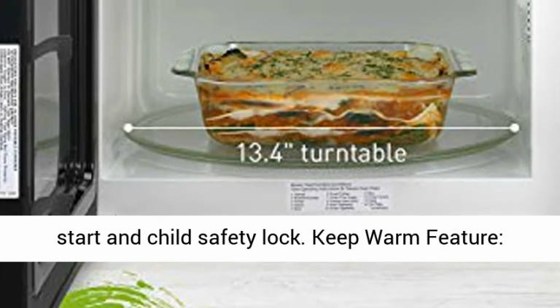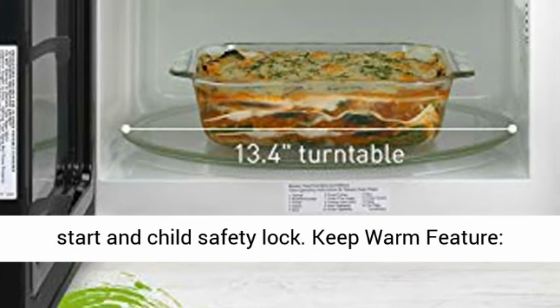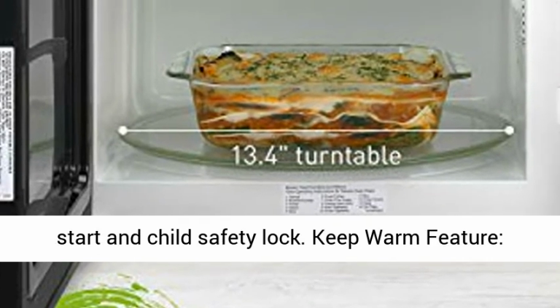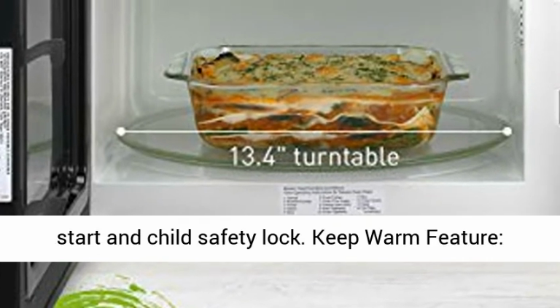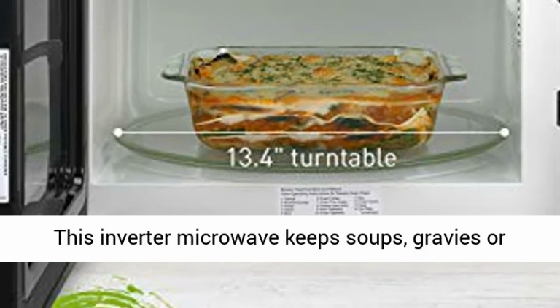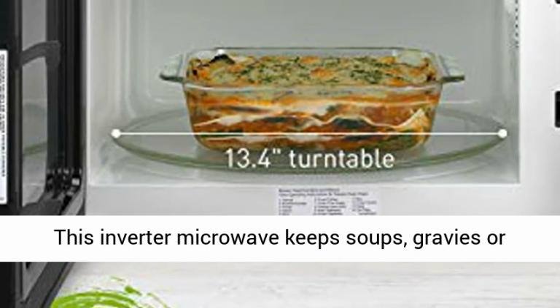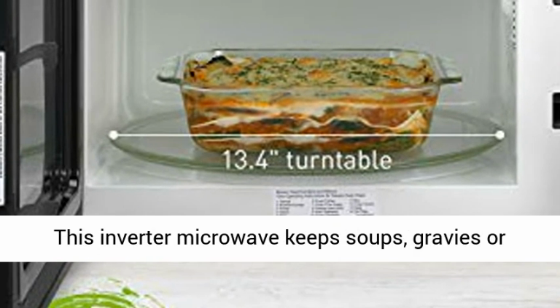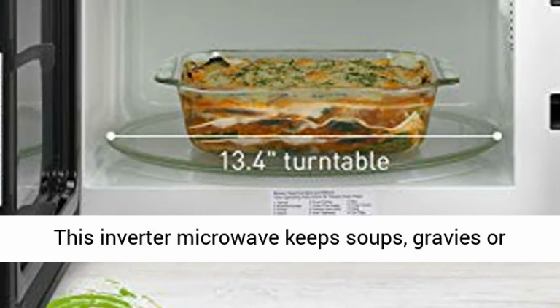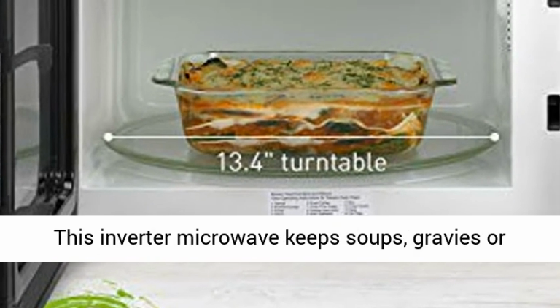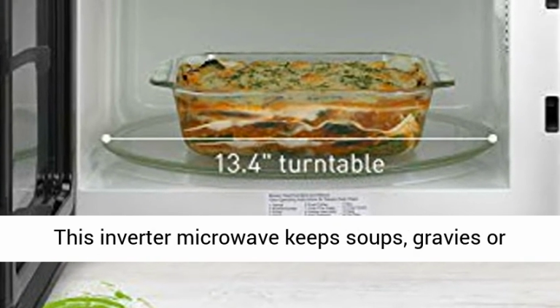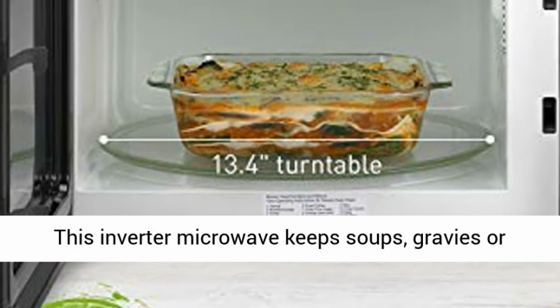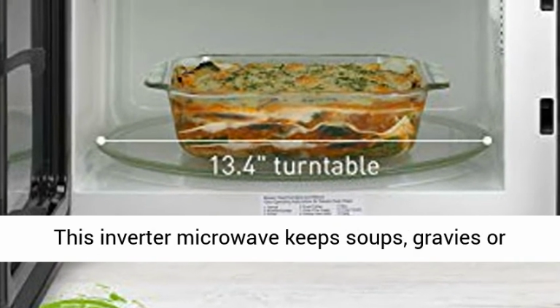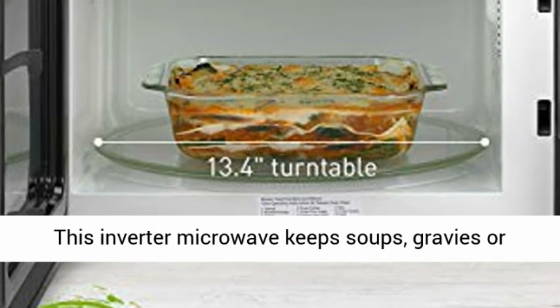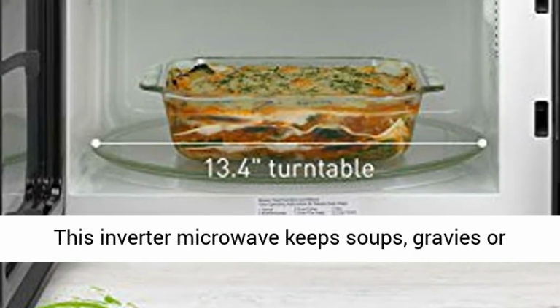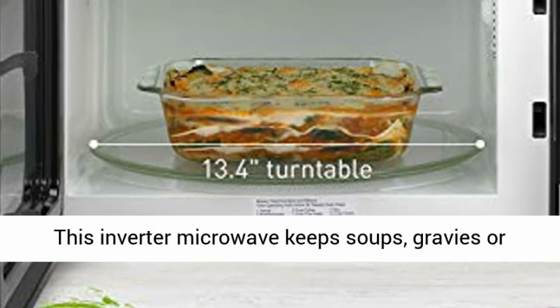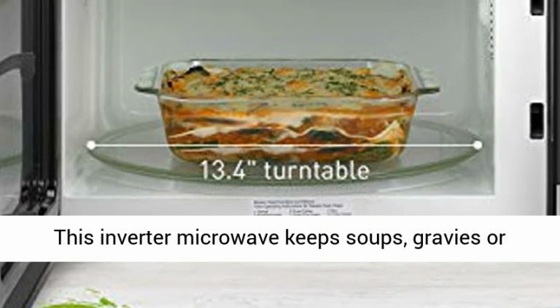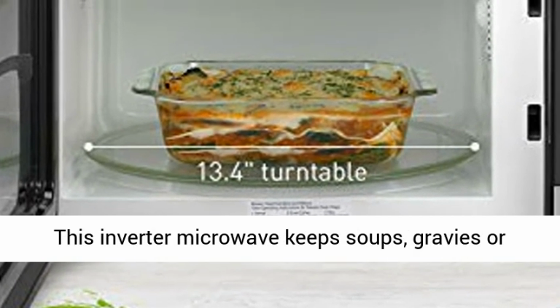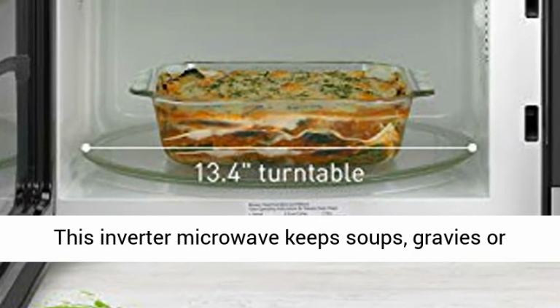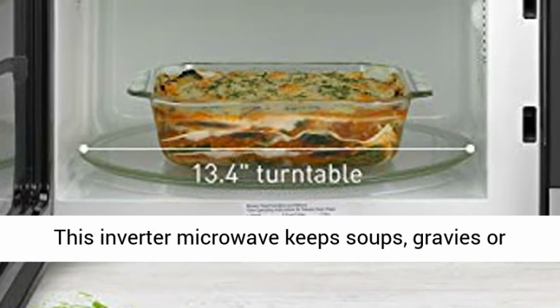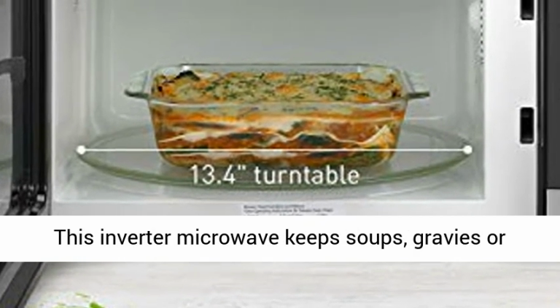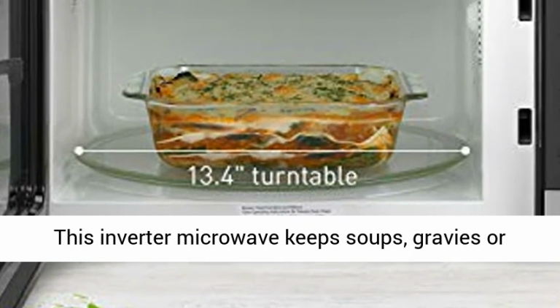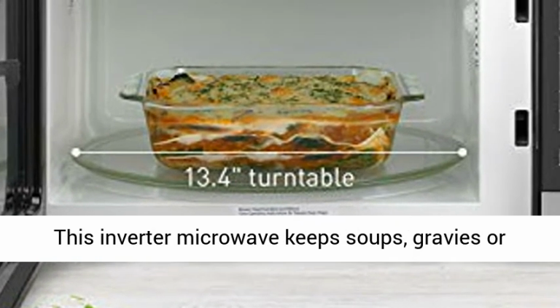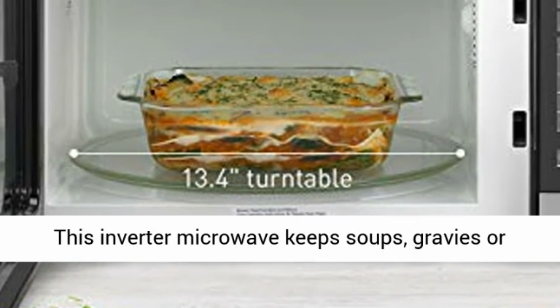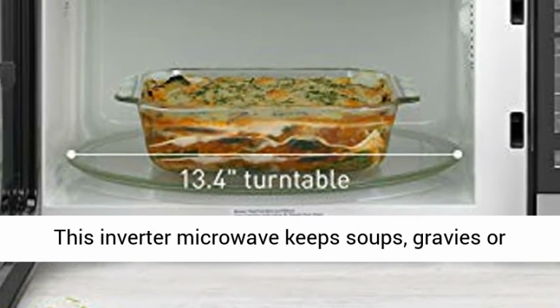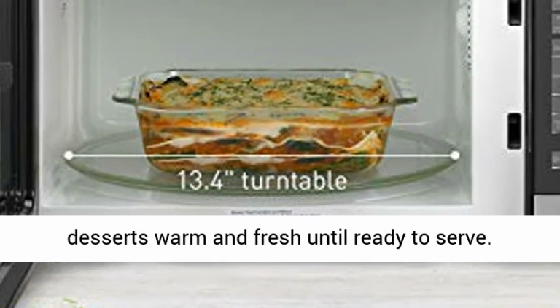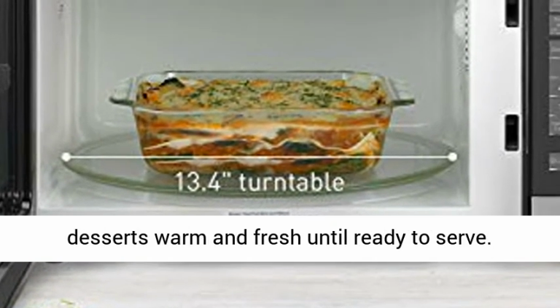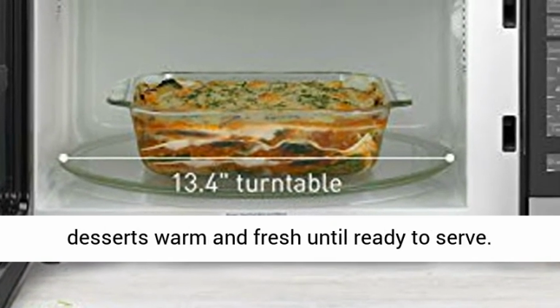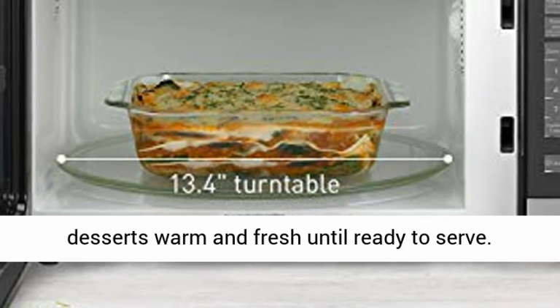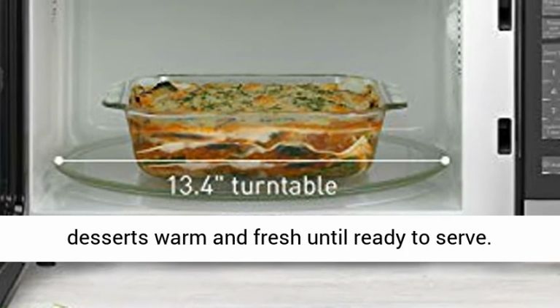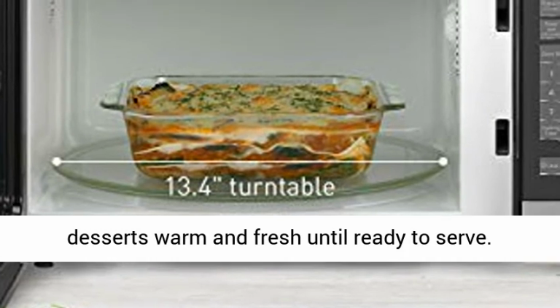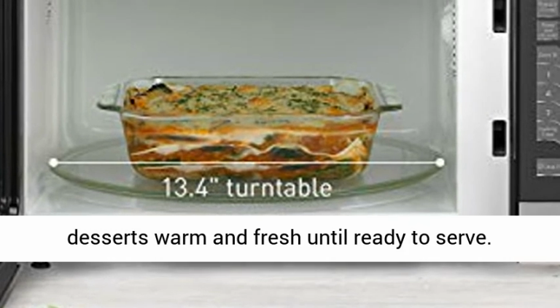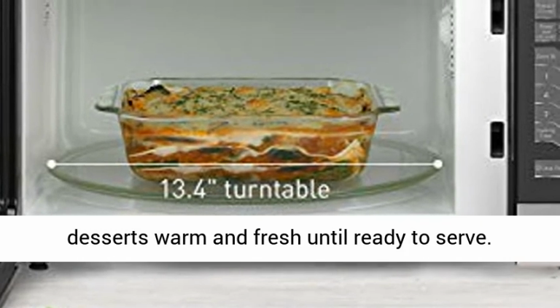Keep warm feature: this inverter microwave keeps soups, gravies, or desserts warm and fresh until ready to serve.